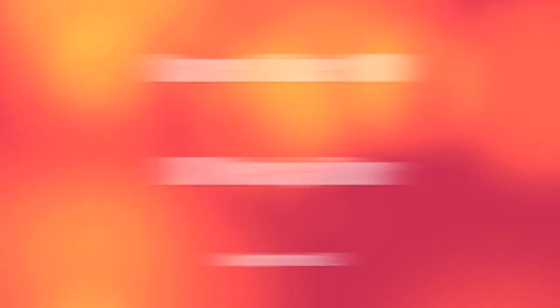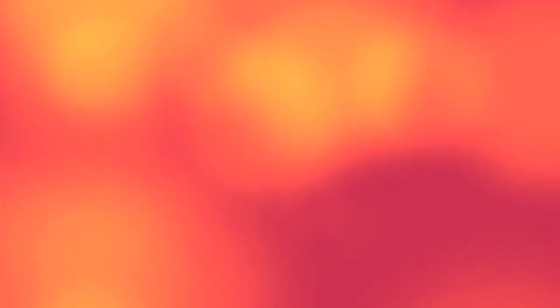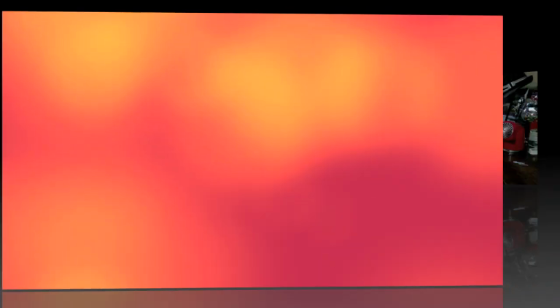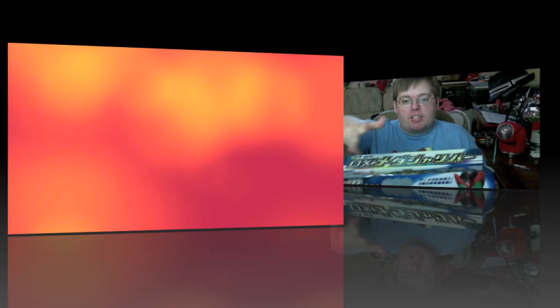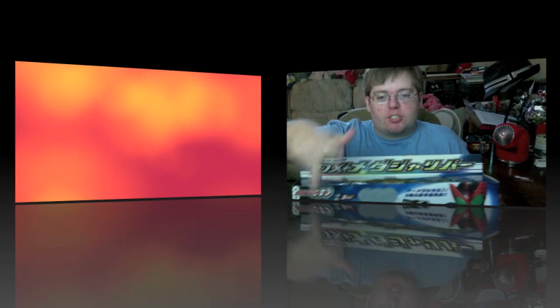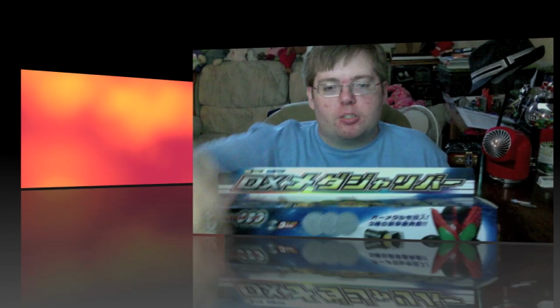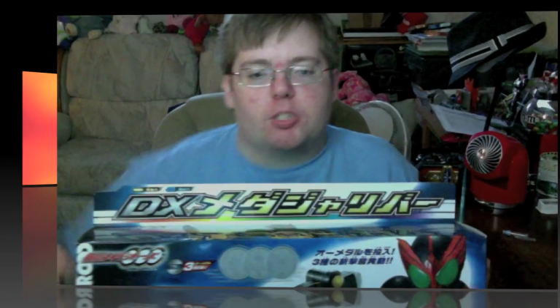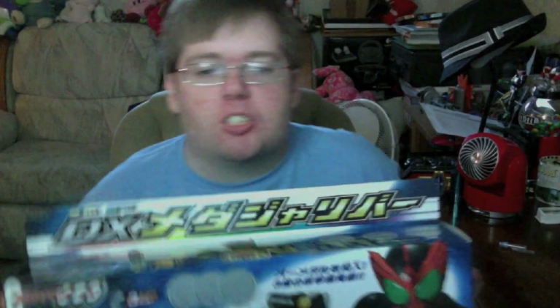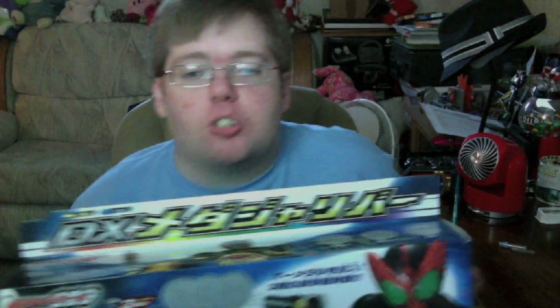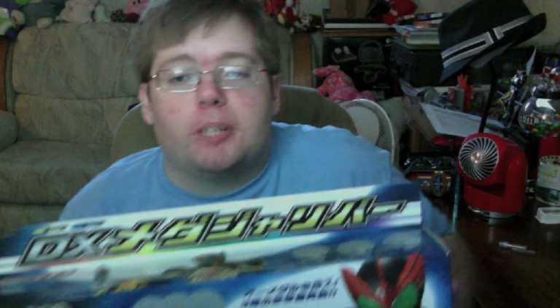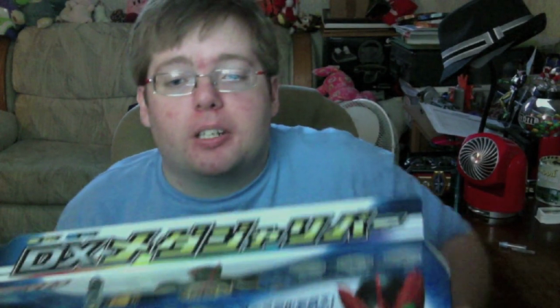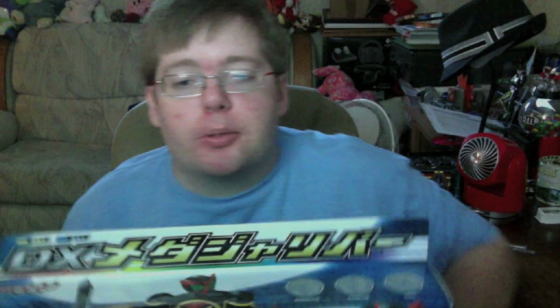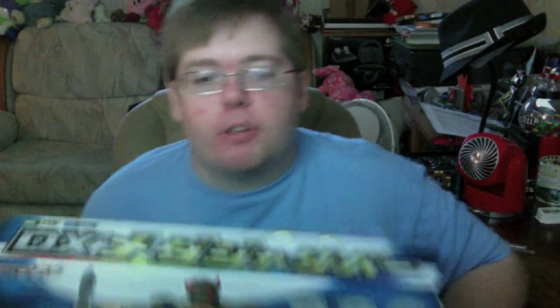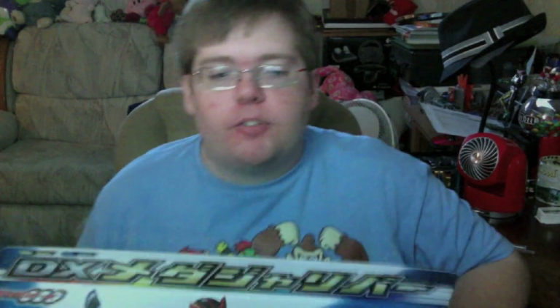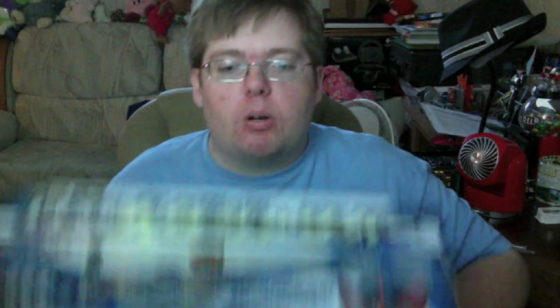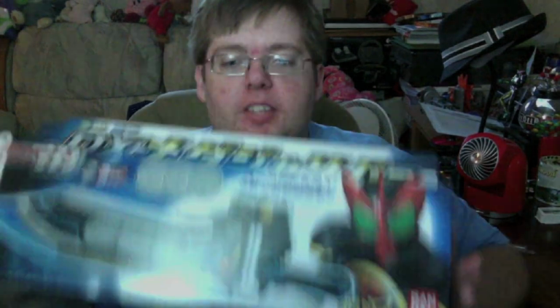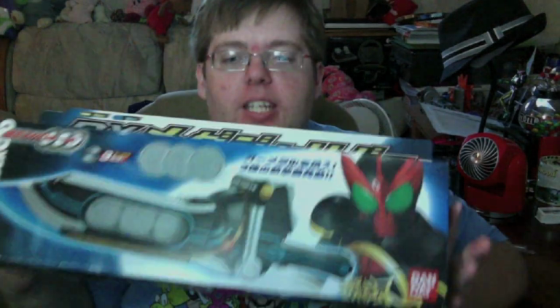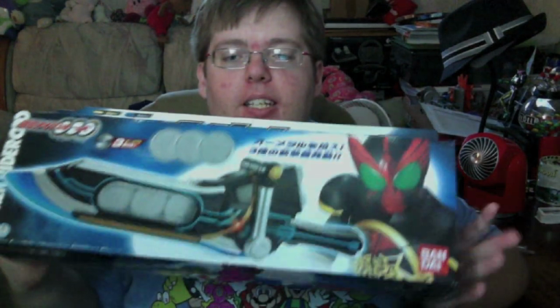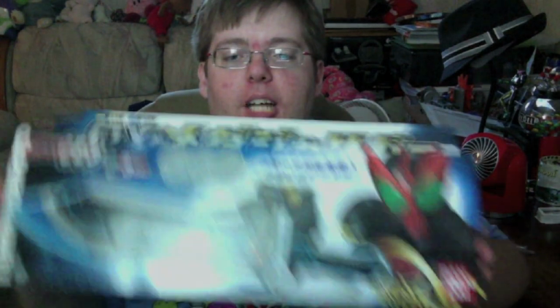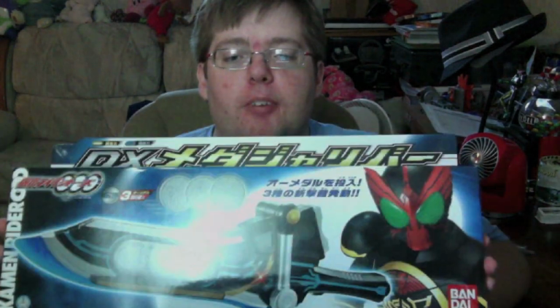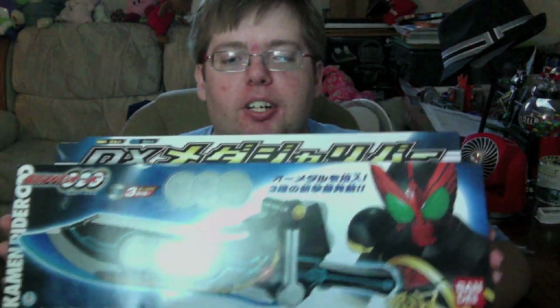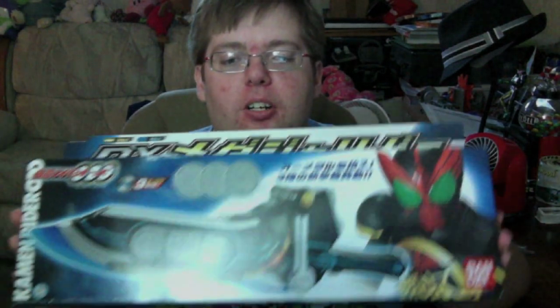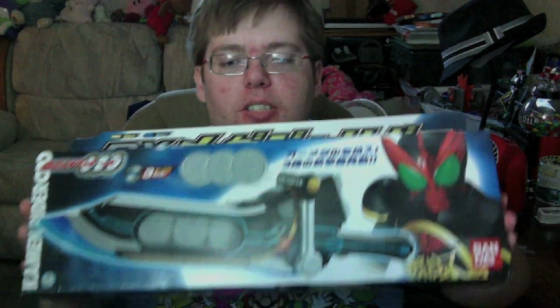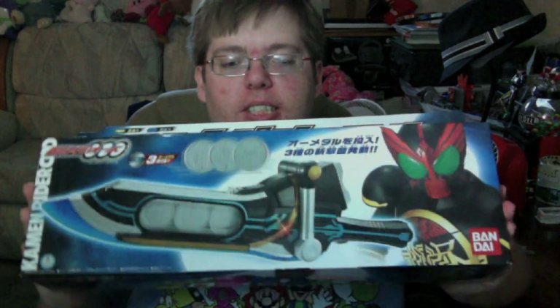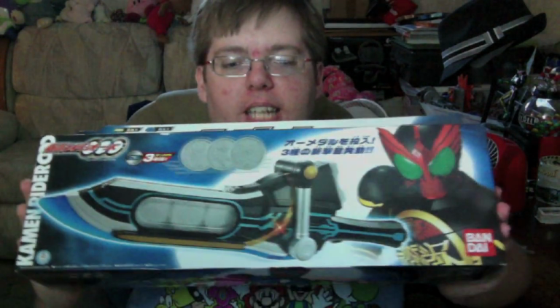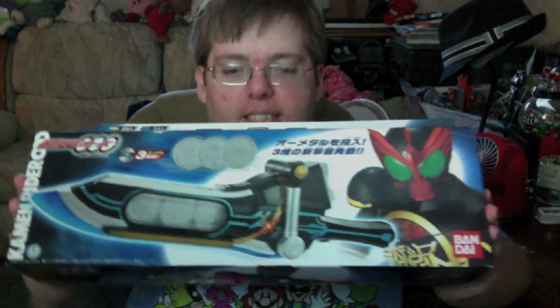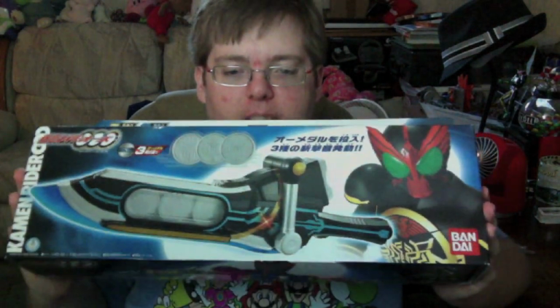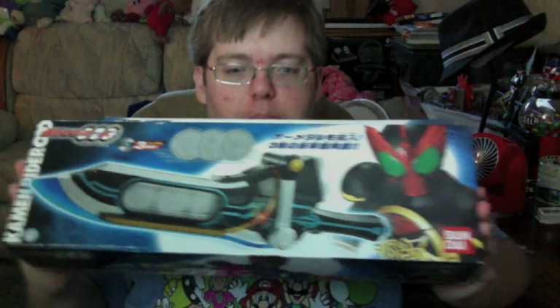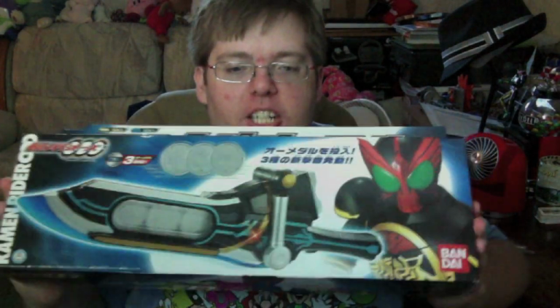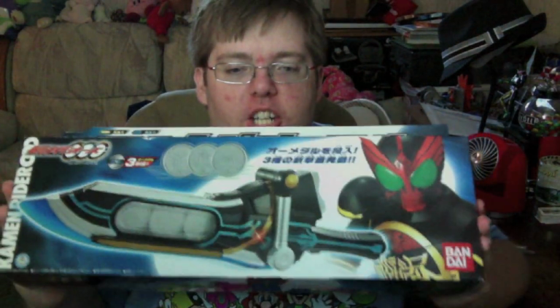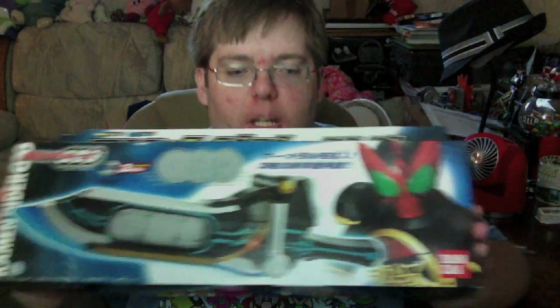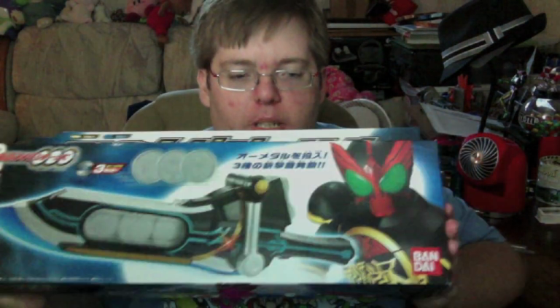Hey YouTube, Zhukuin Shinobi here with a review of the Kamen Rider O's DX Metagellabur.